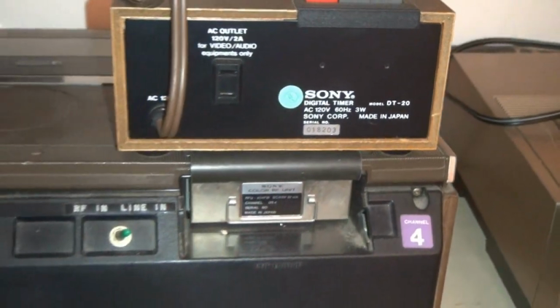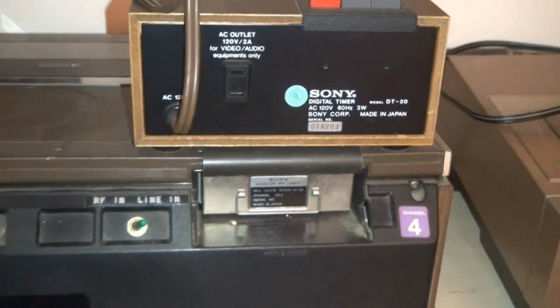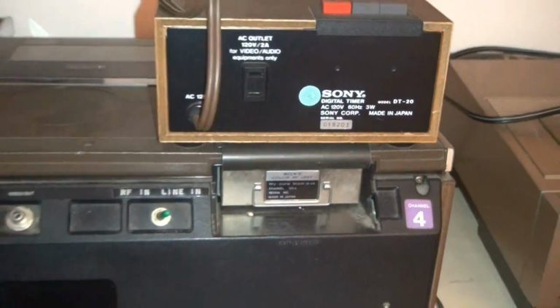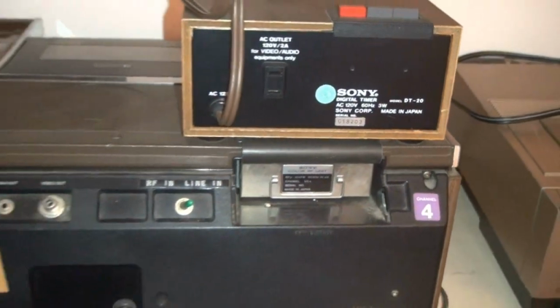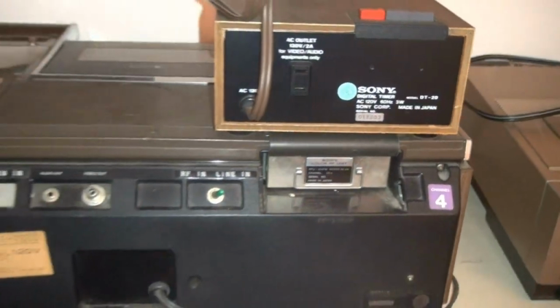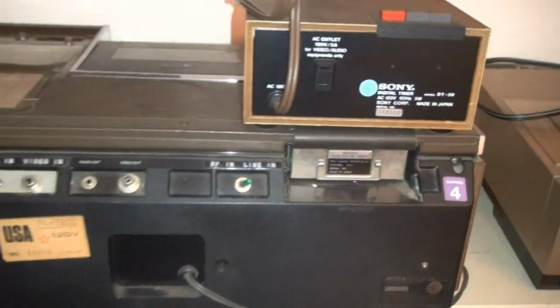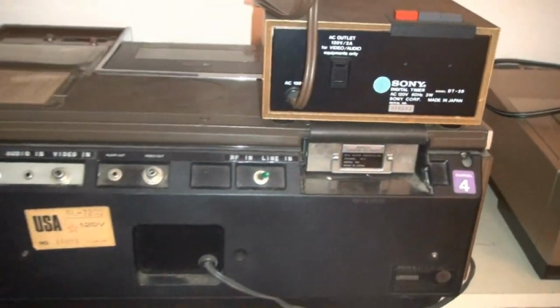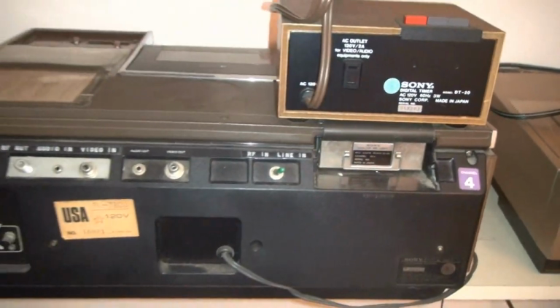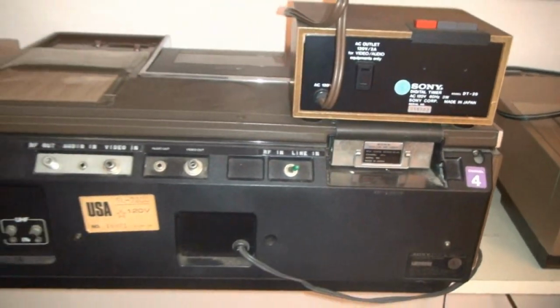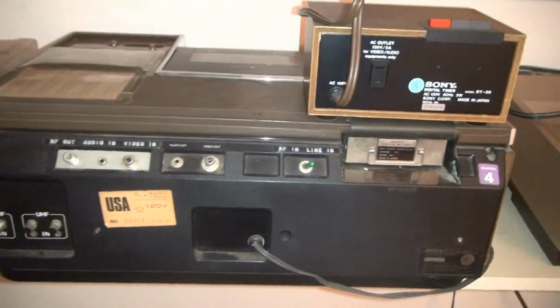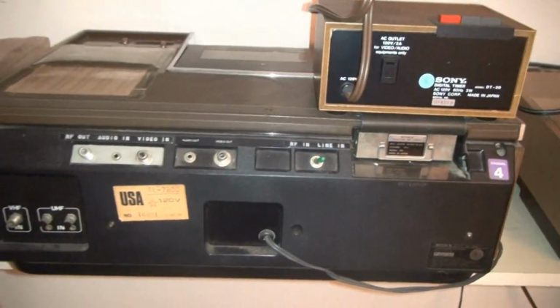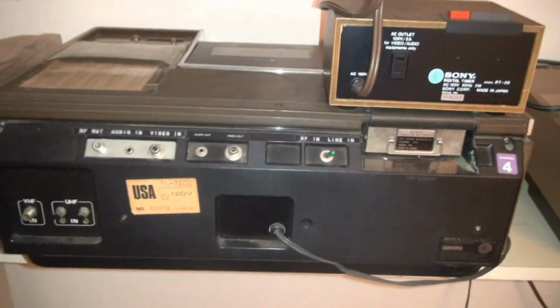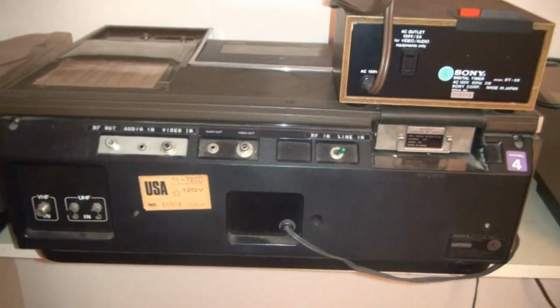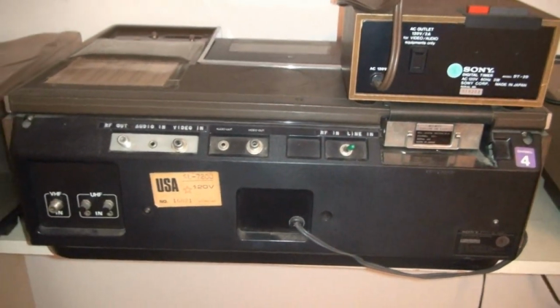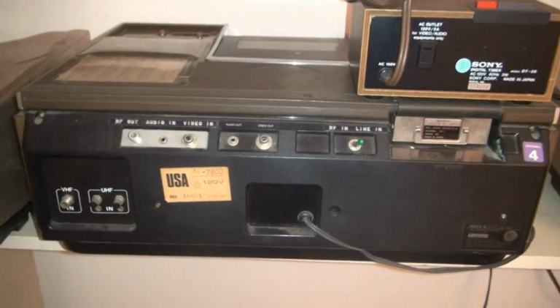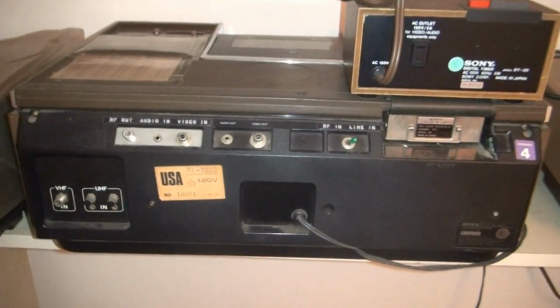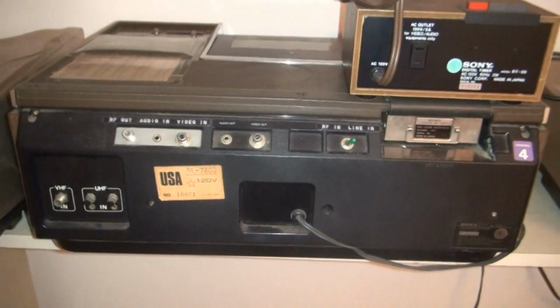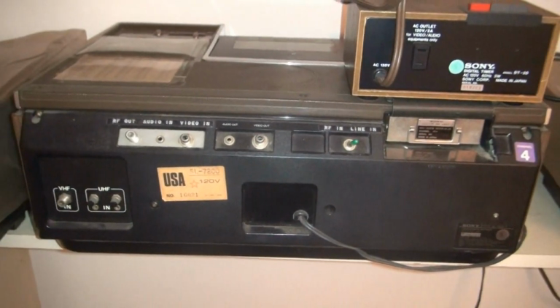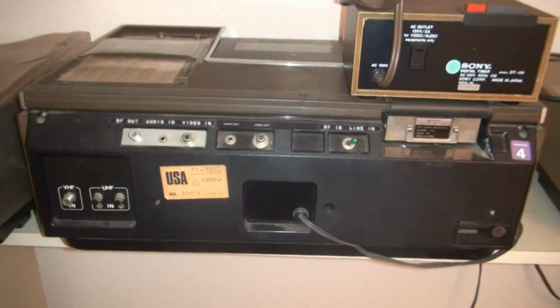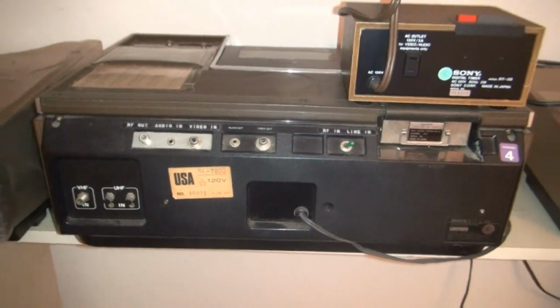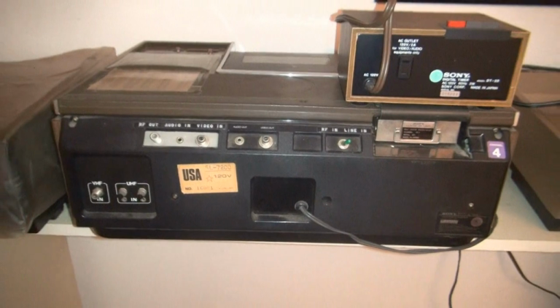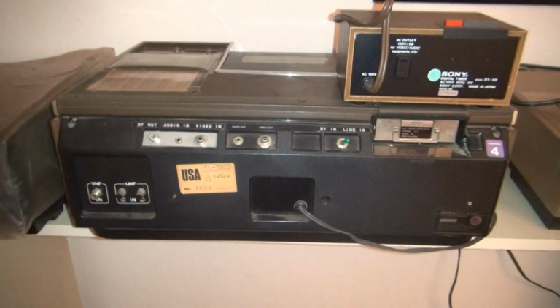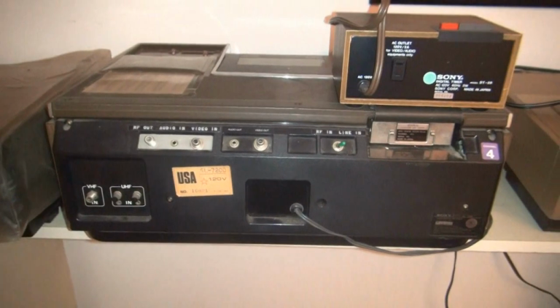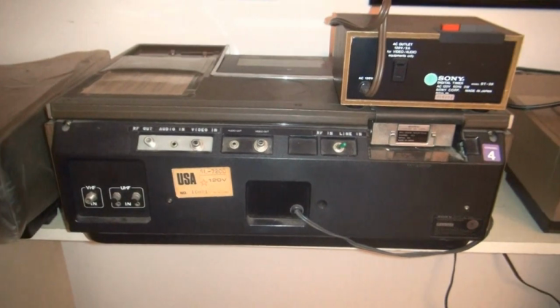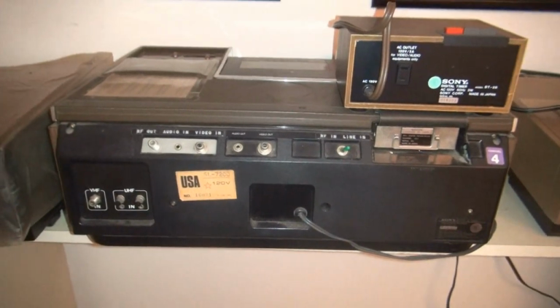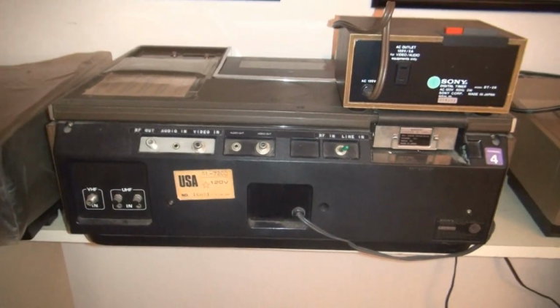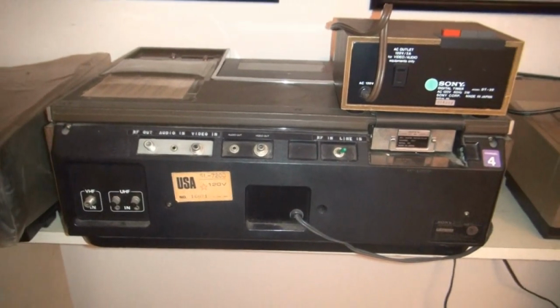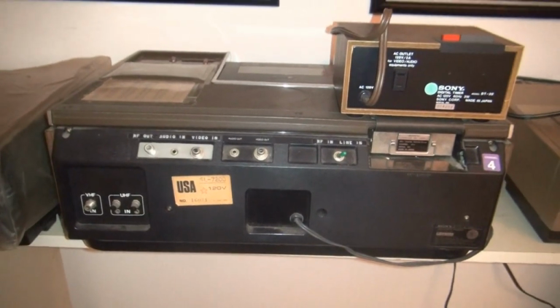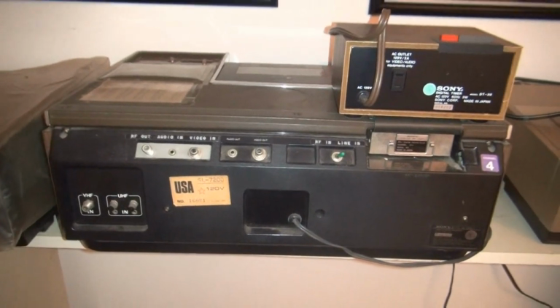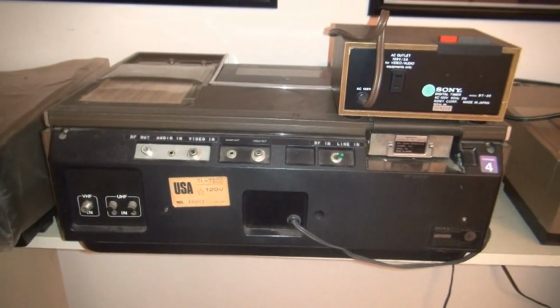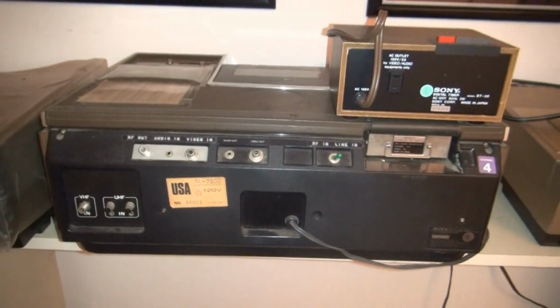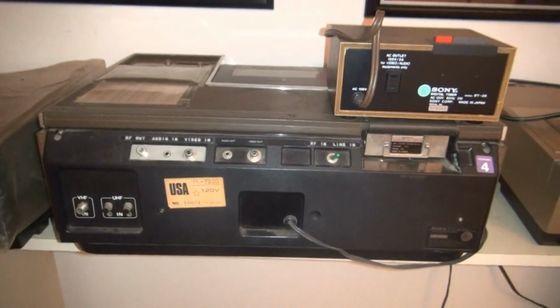So there it is — my first Betamax, the first of many, purchased in June of 1976.